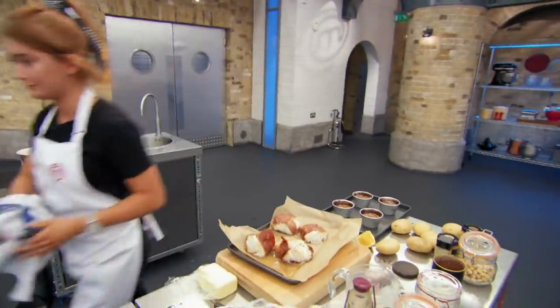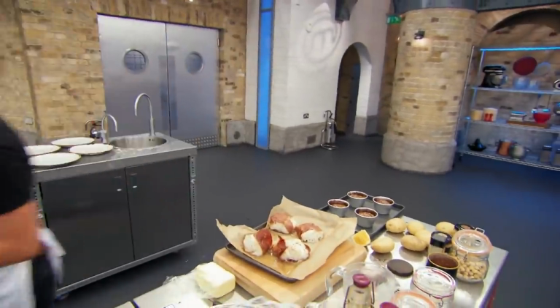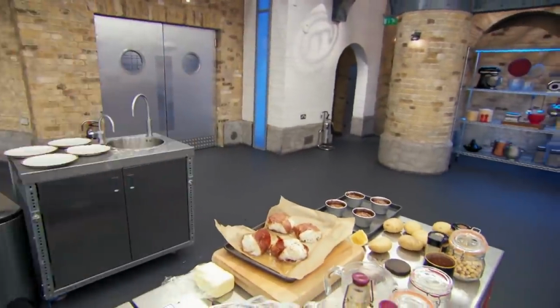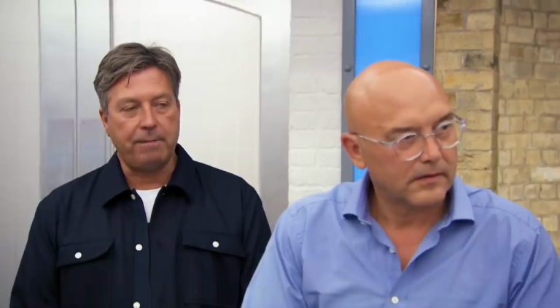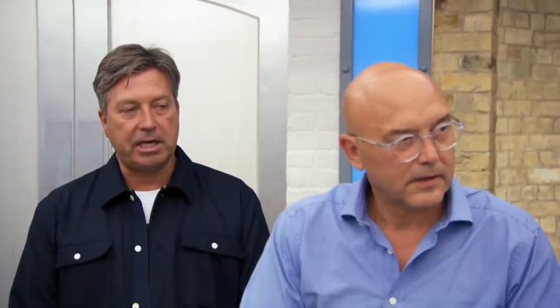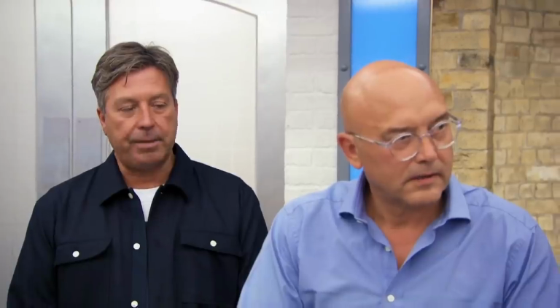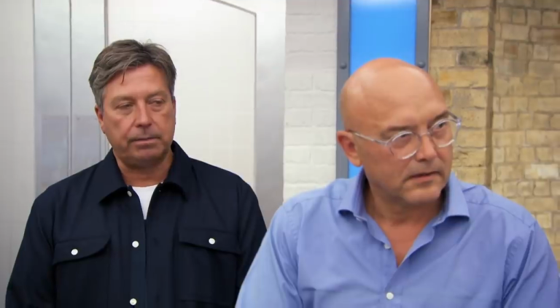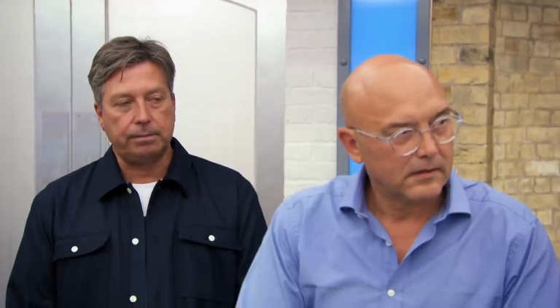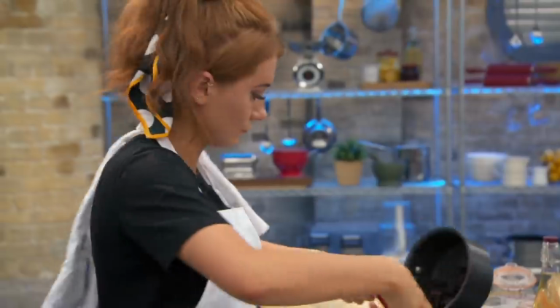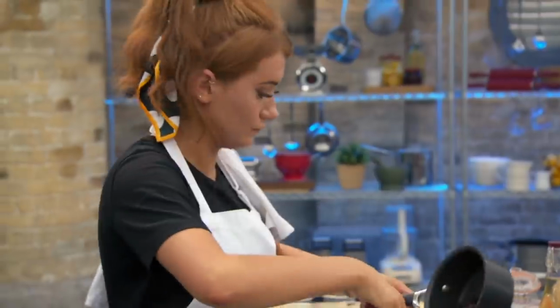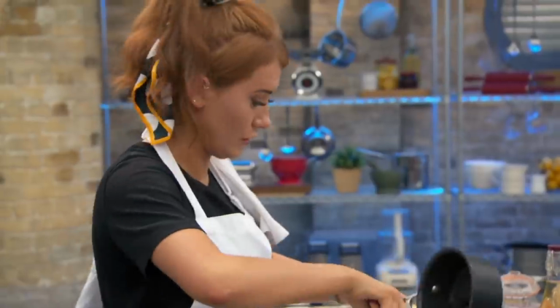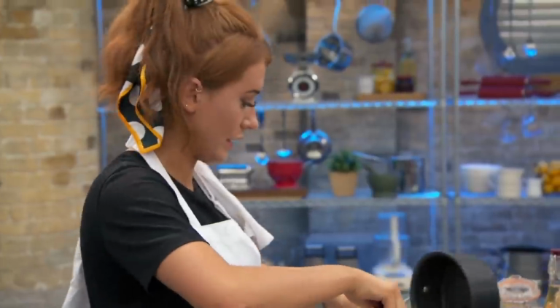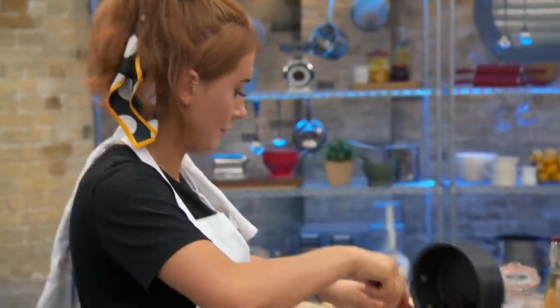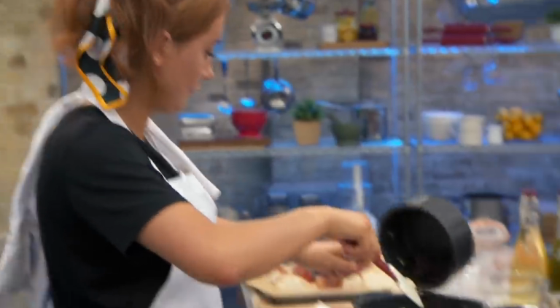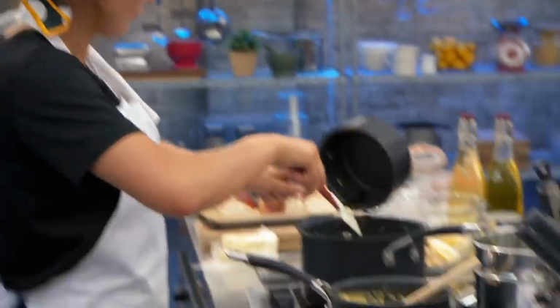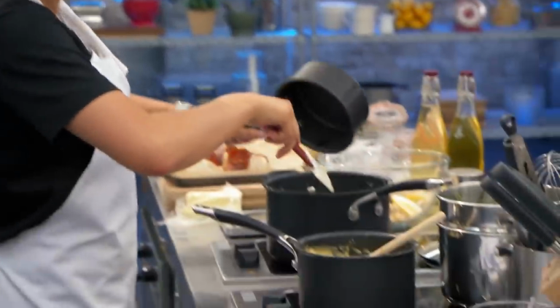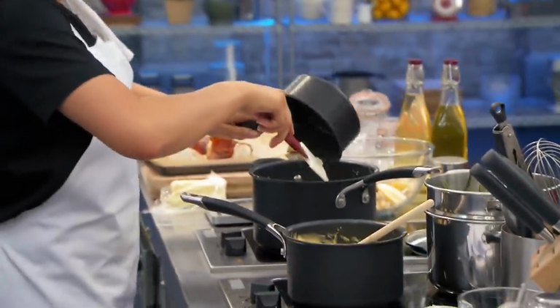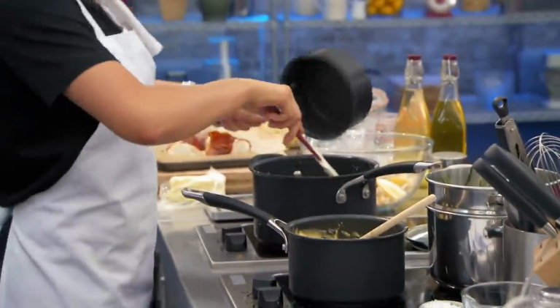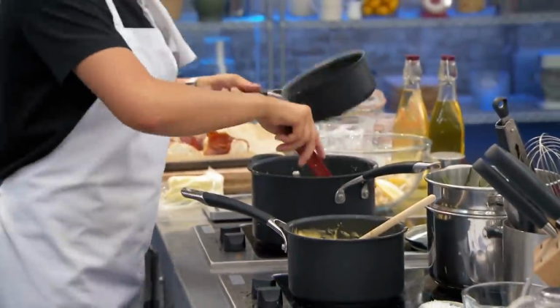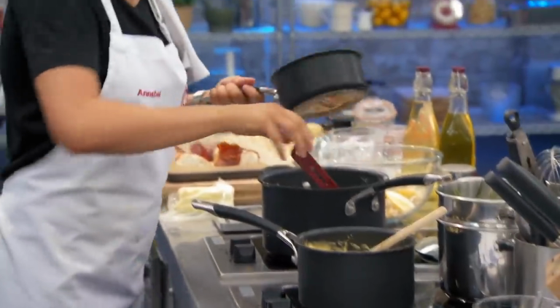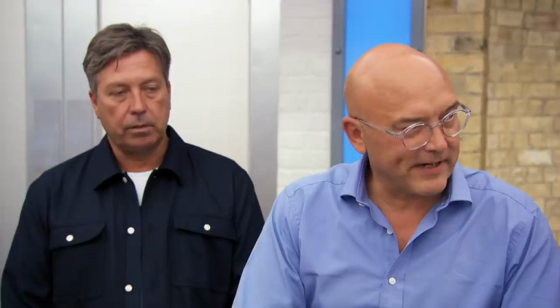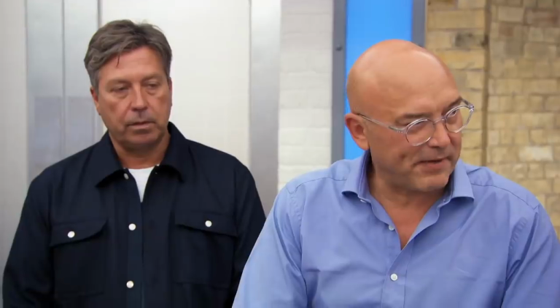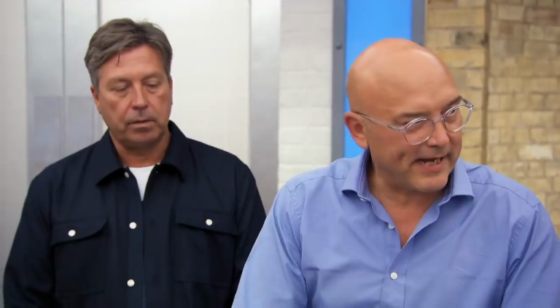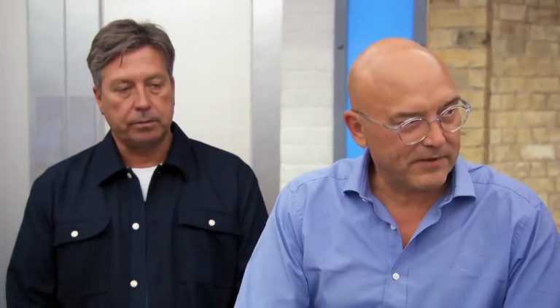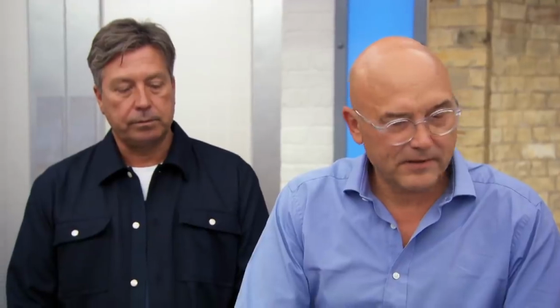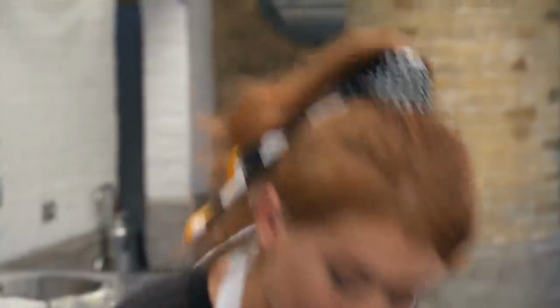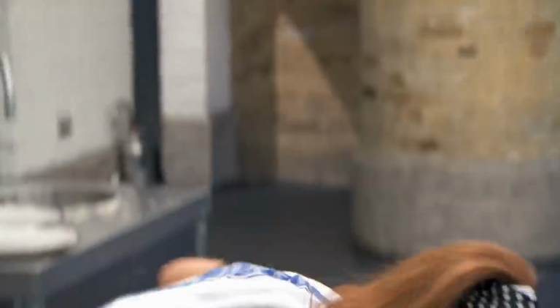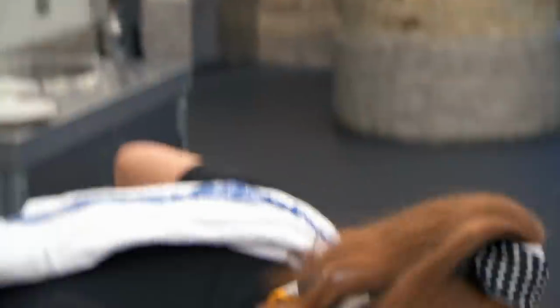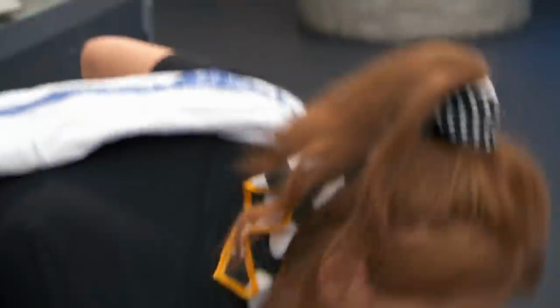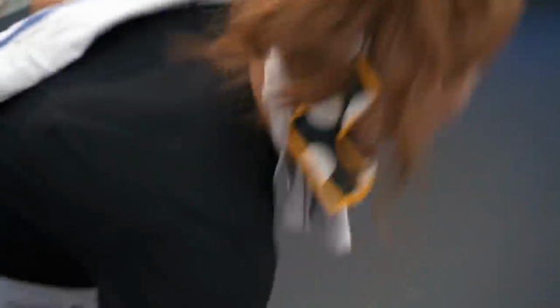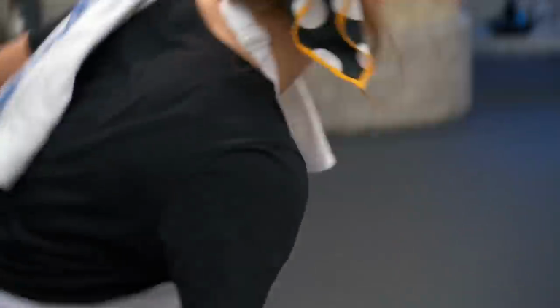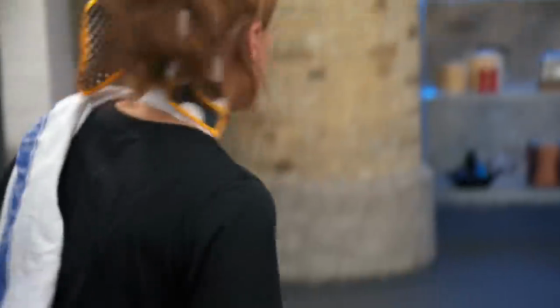Last five minutes, Annabelle, please. Is everything cooked? You're just ready to plate up? Yeah. Well done.